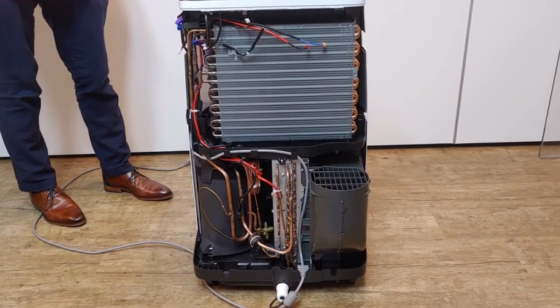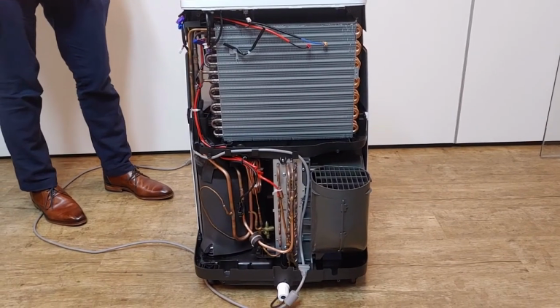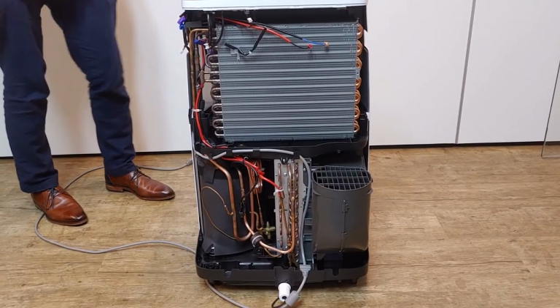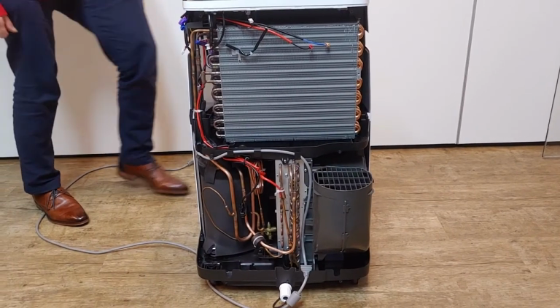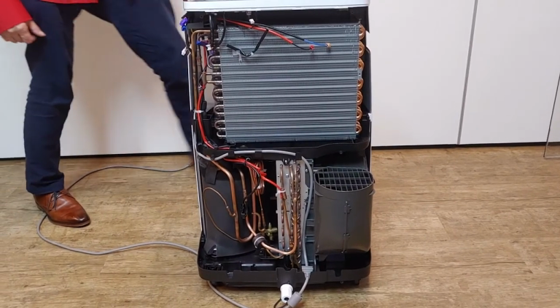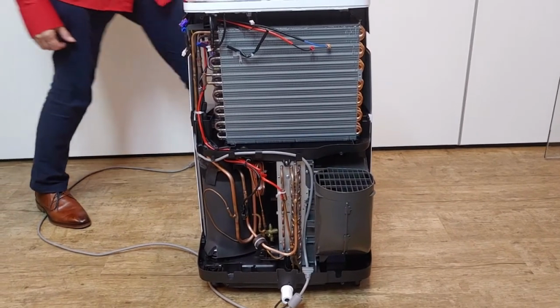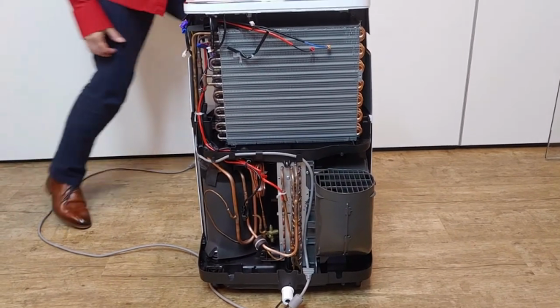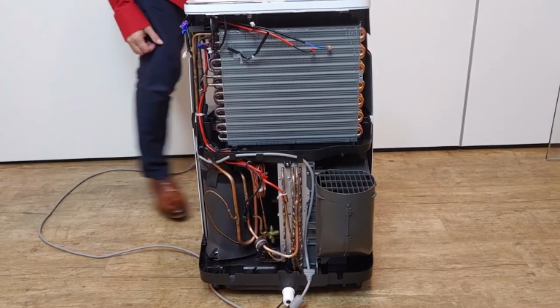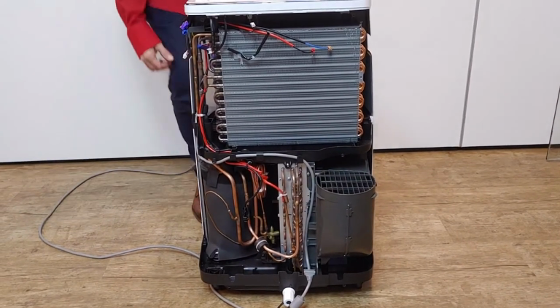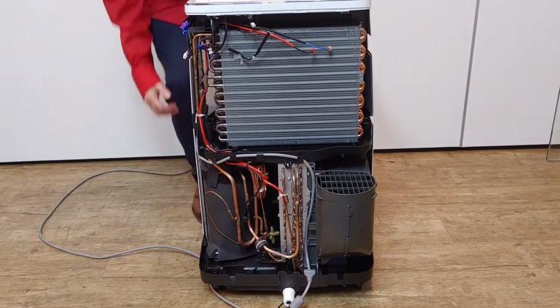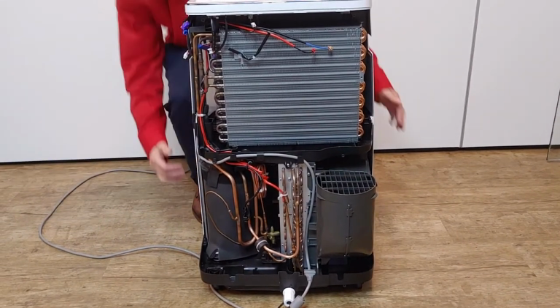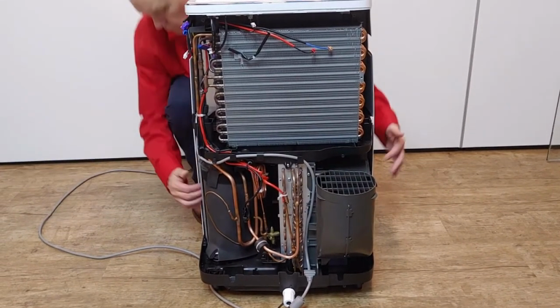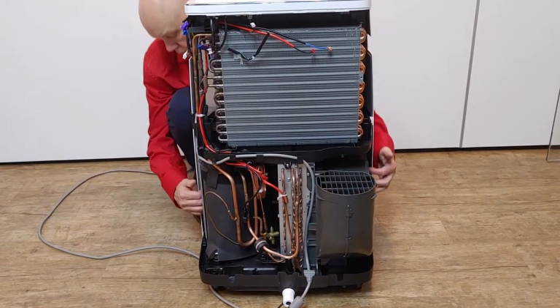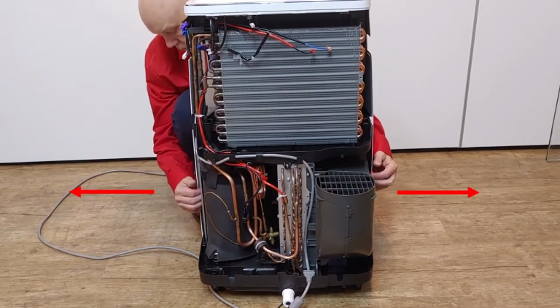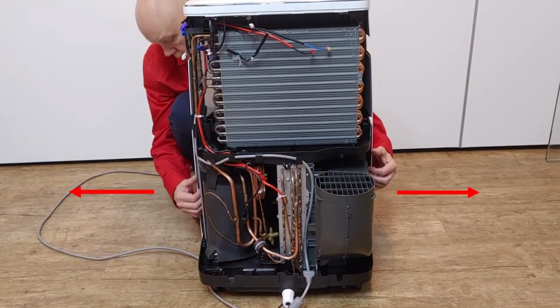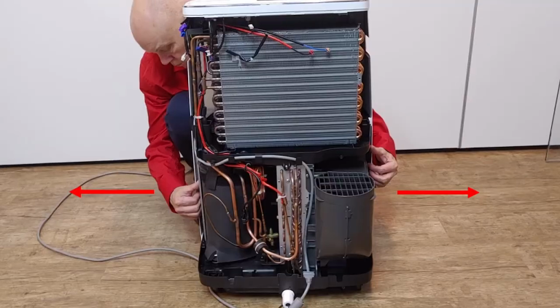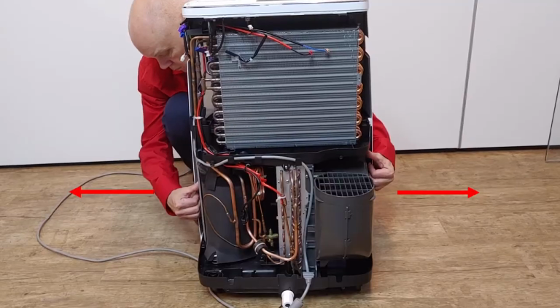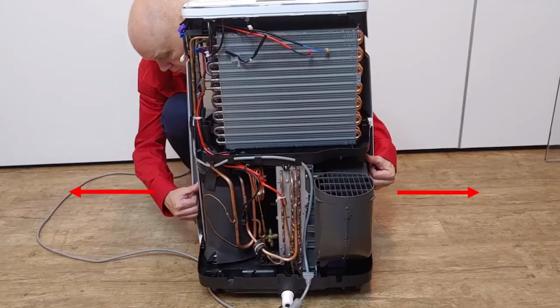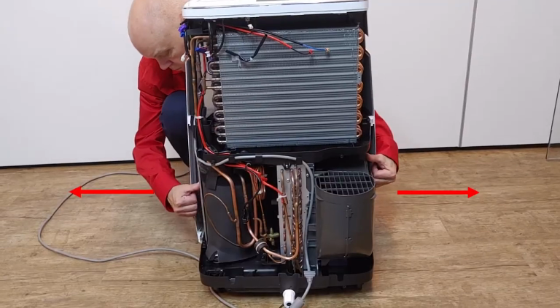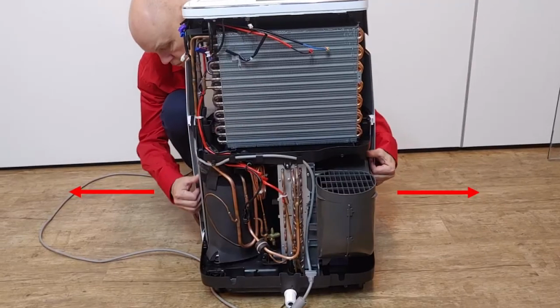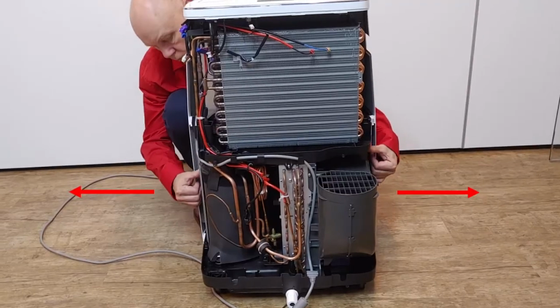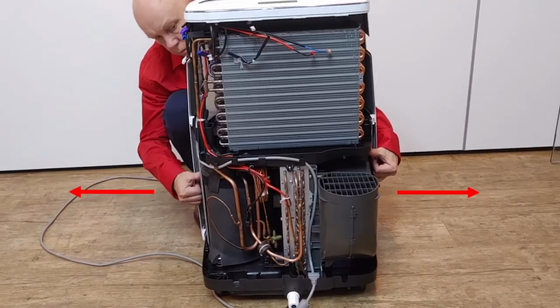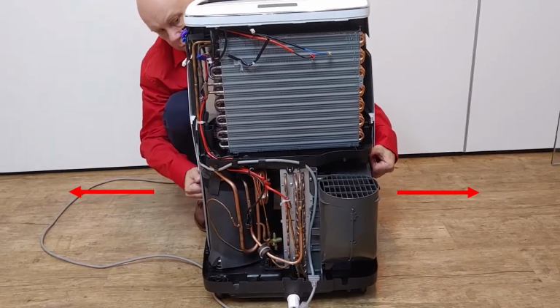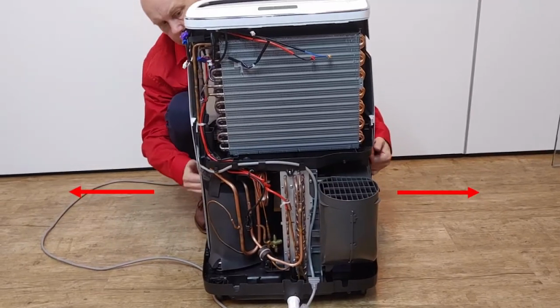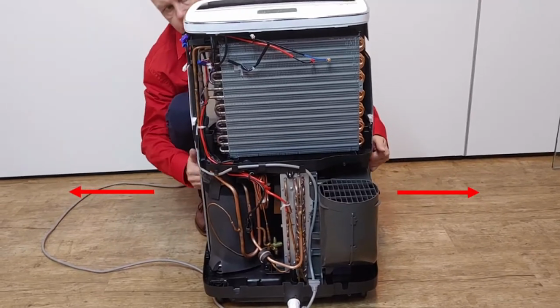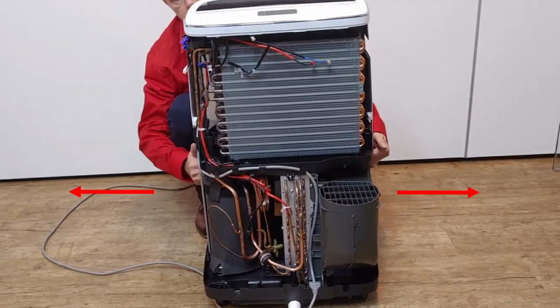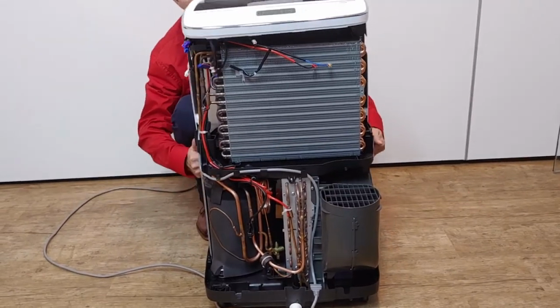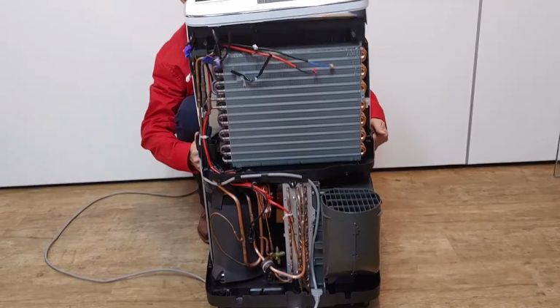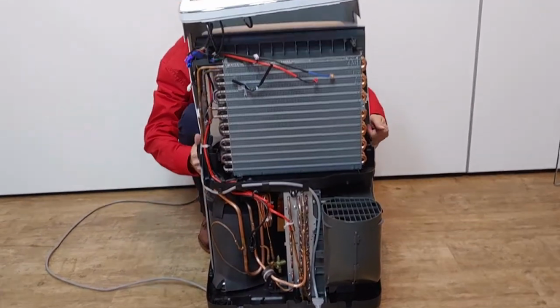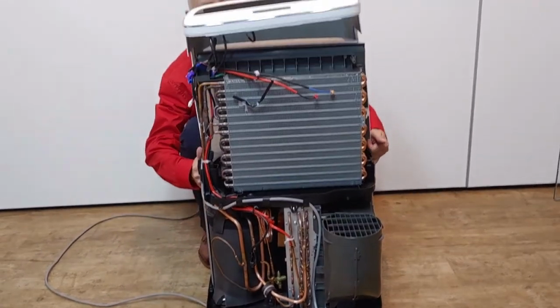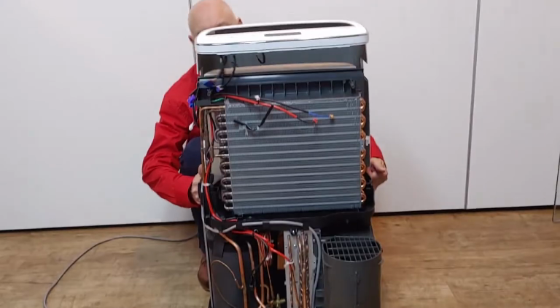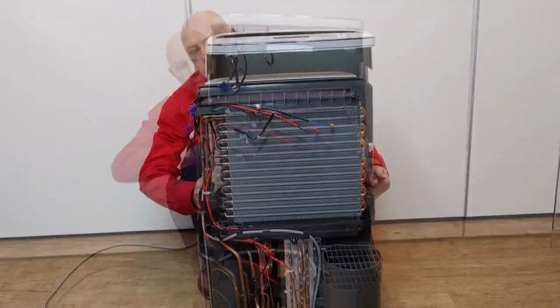To remove the front case, hold both sides, spread them out a little, and take the case off.